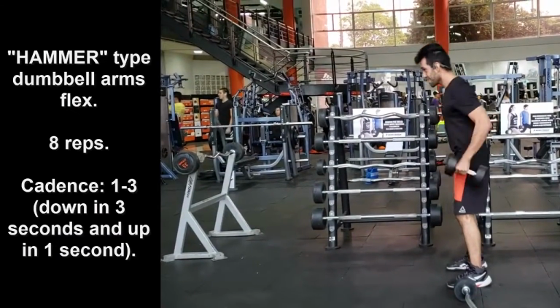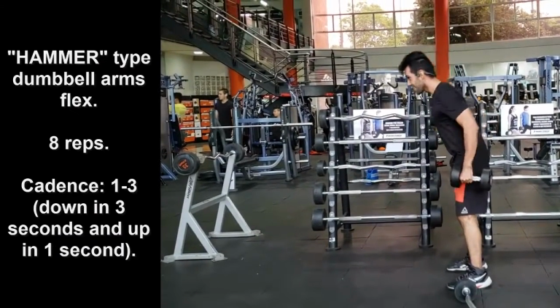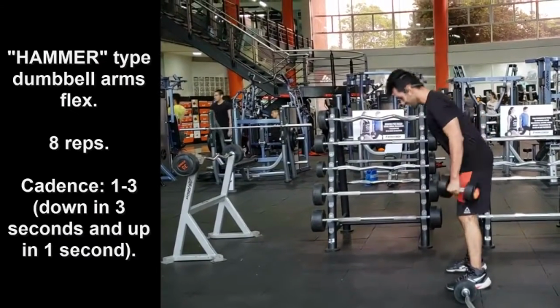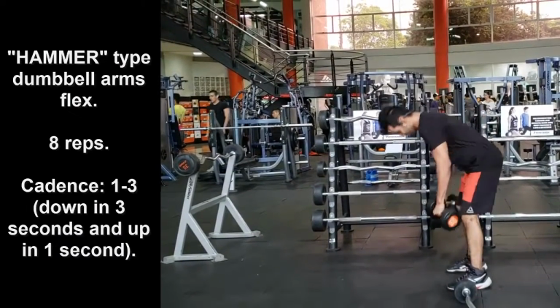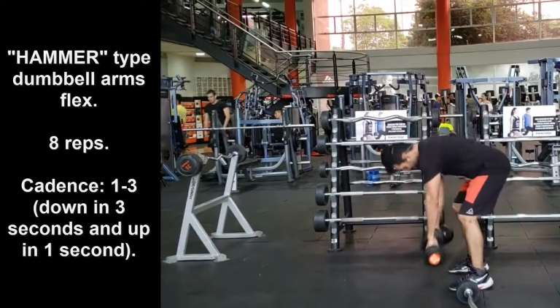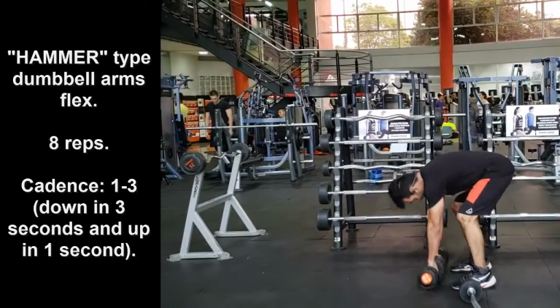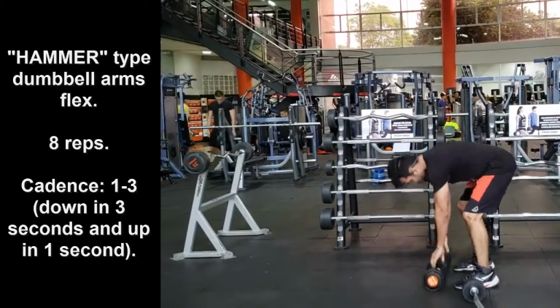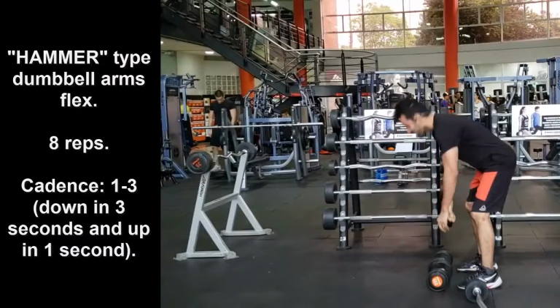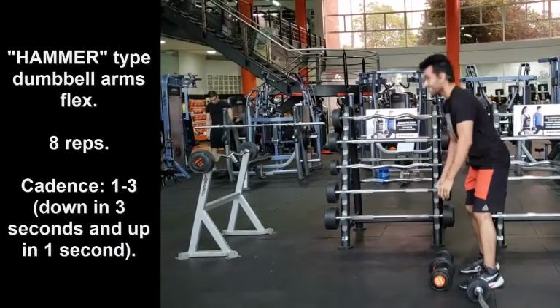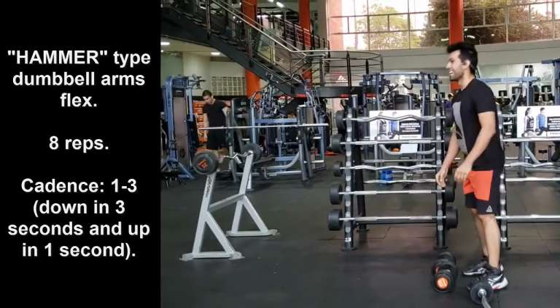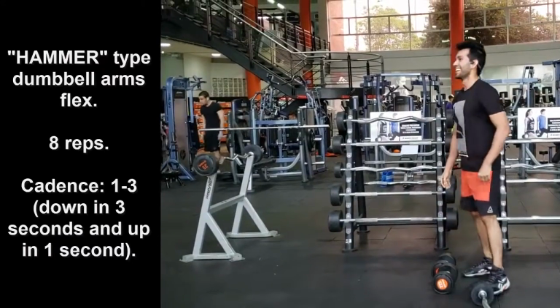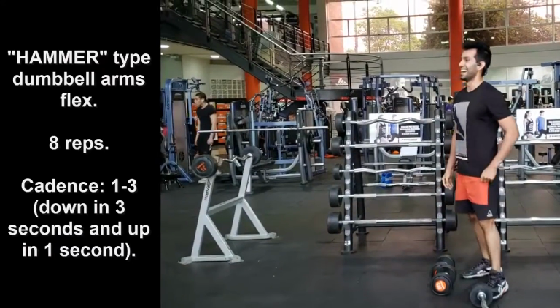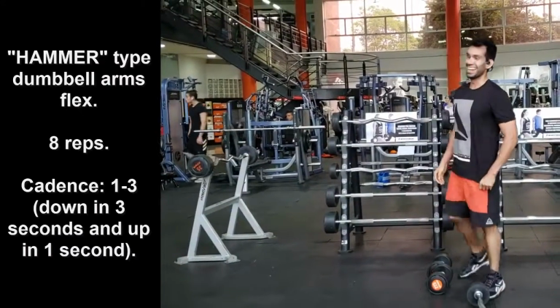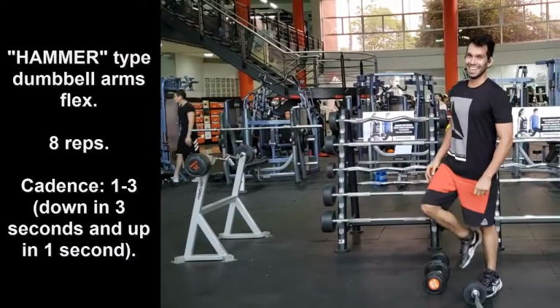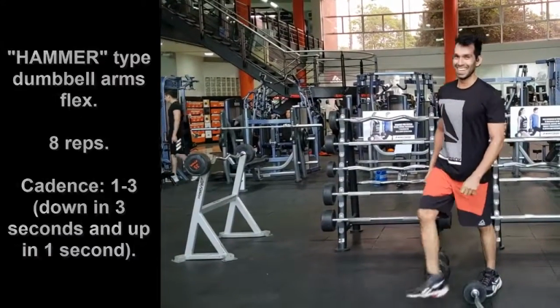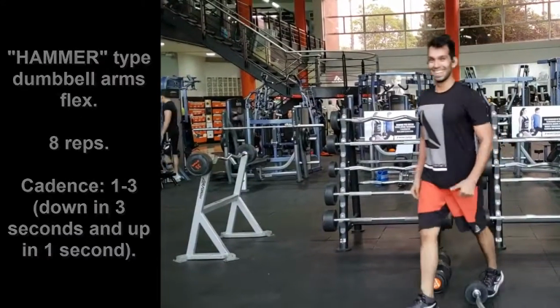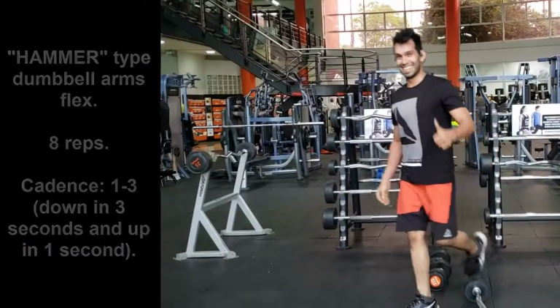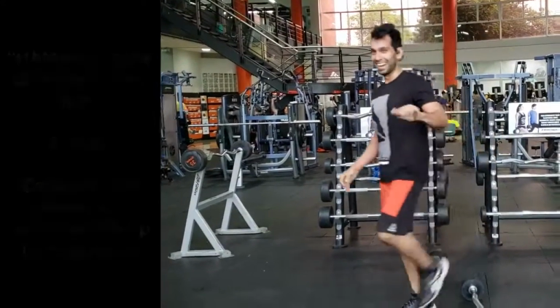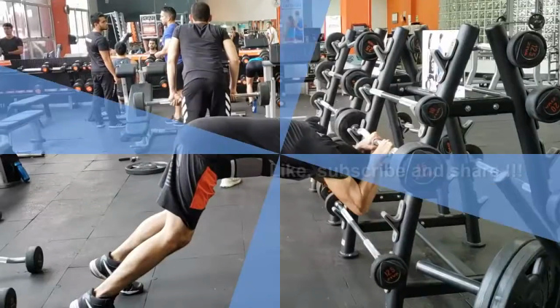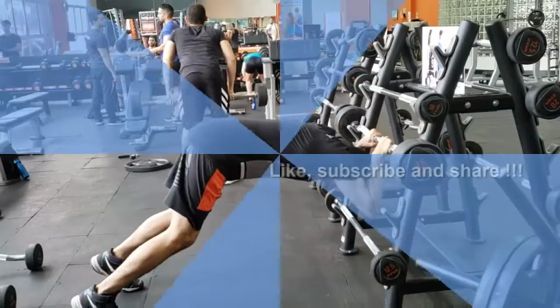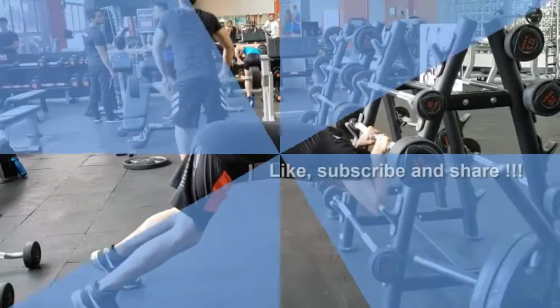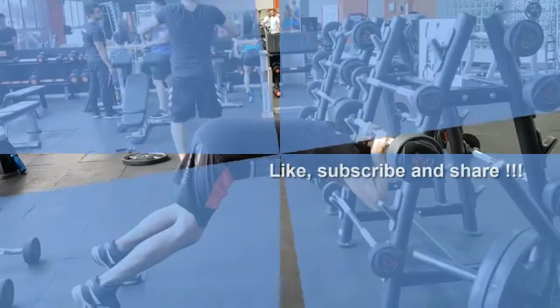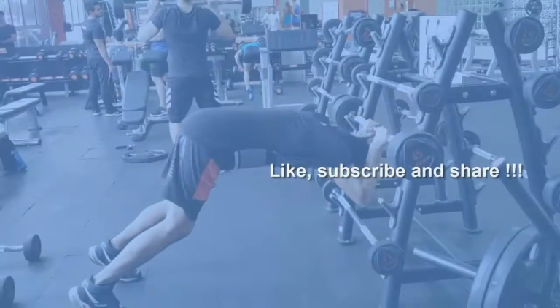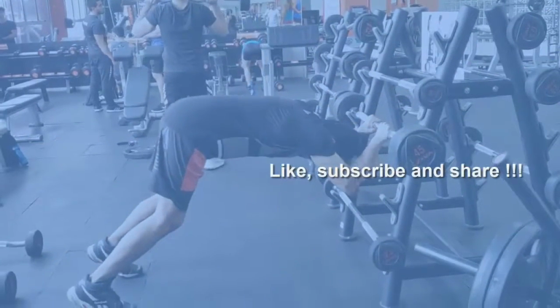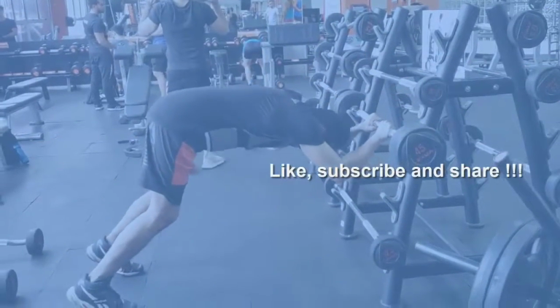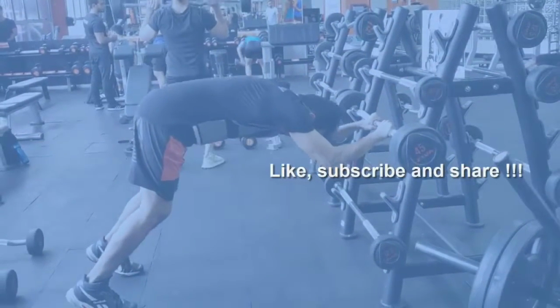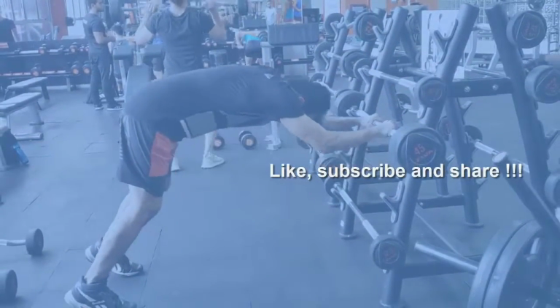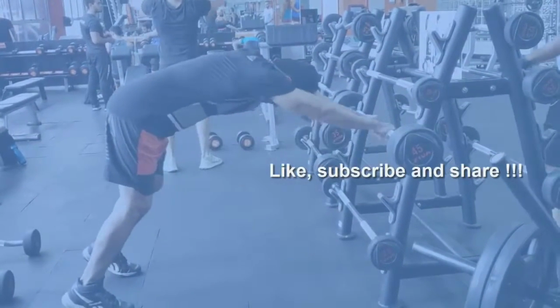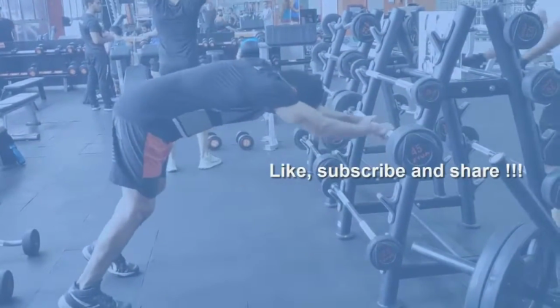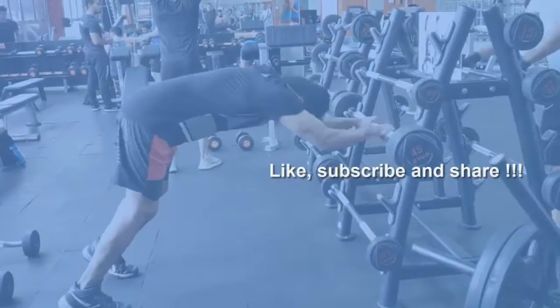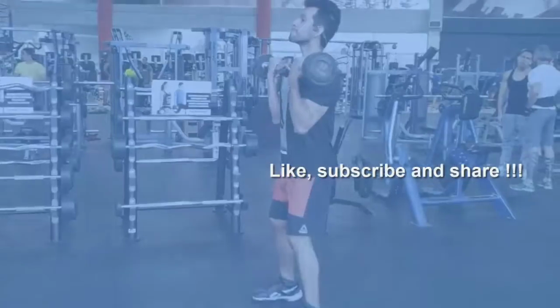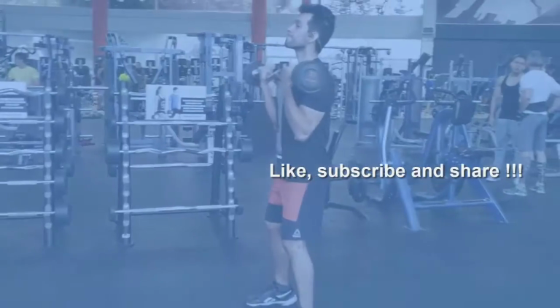Please remember to hit like and subscribe to my channel to see more videos like this. Also remember to share it with your friends and on social media.